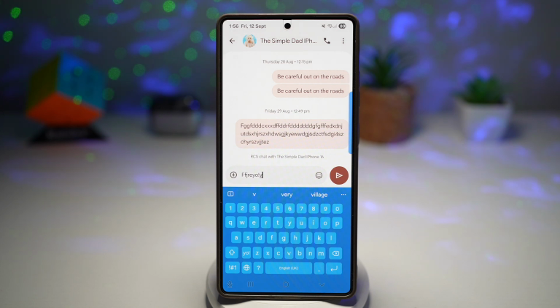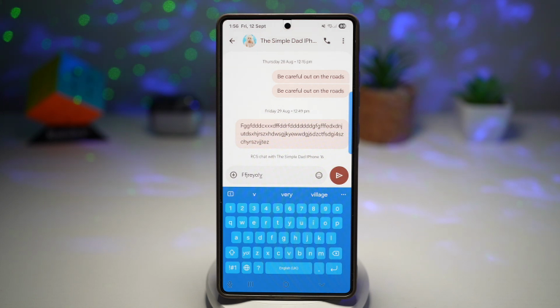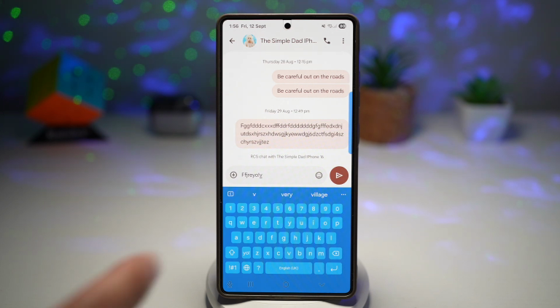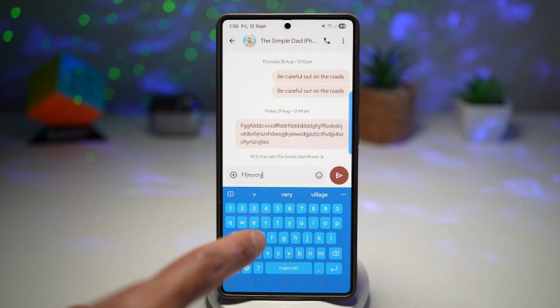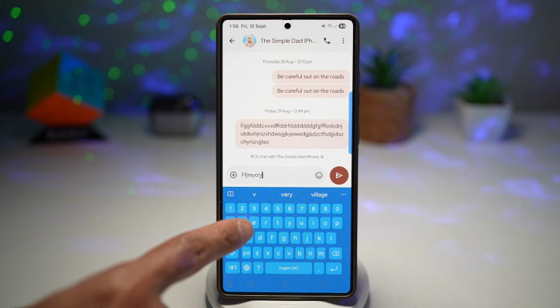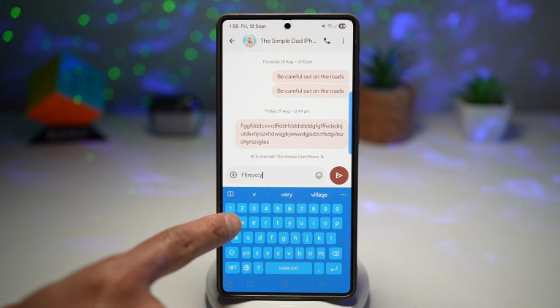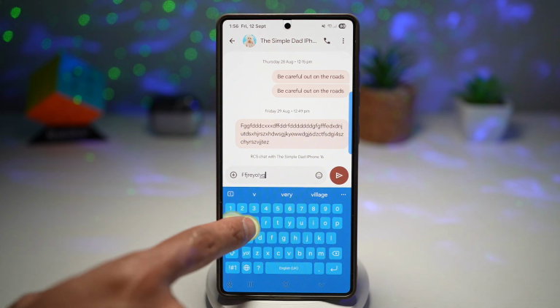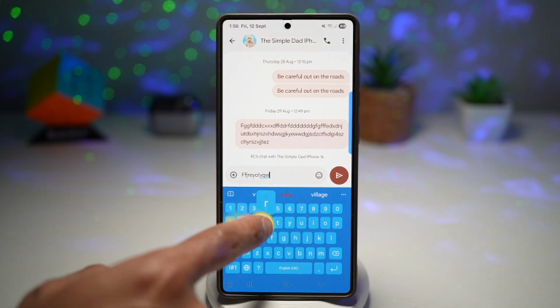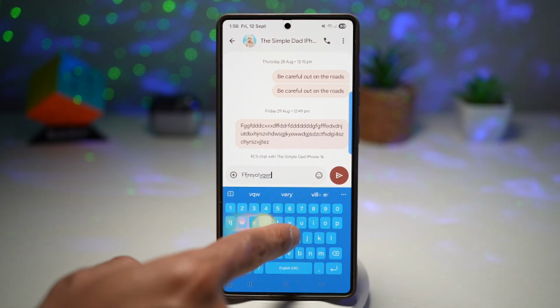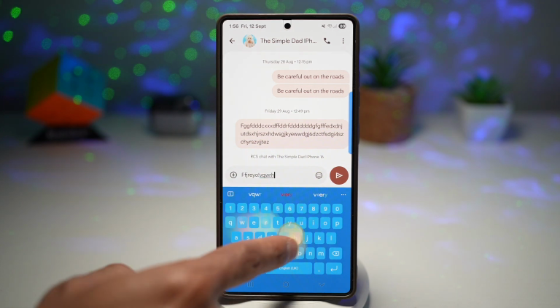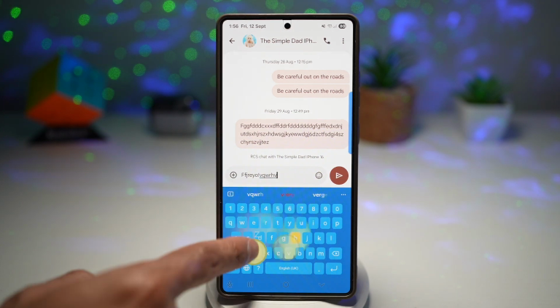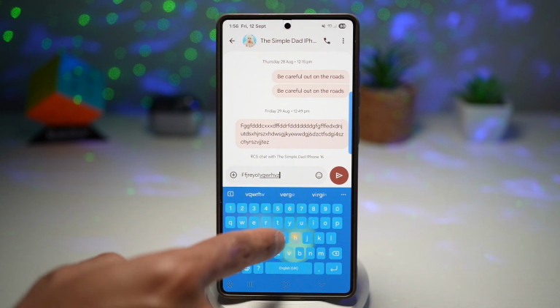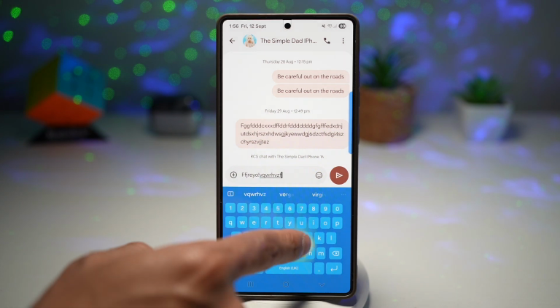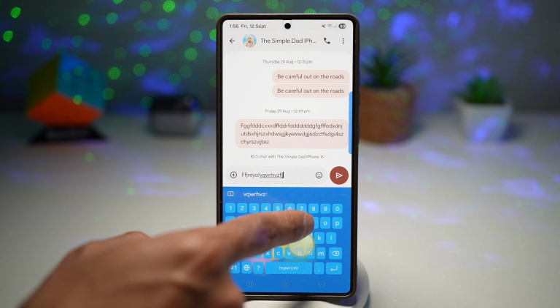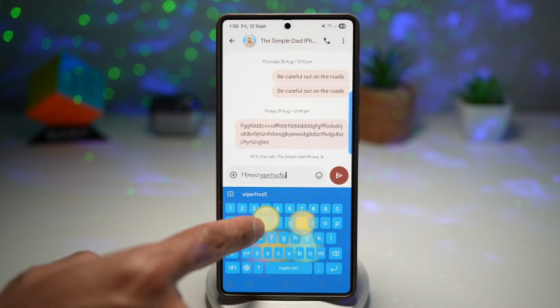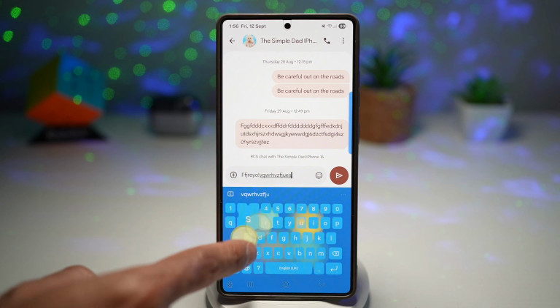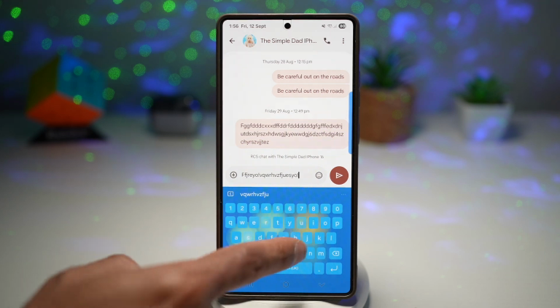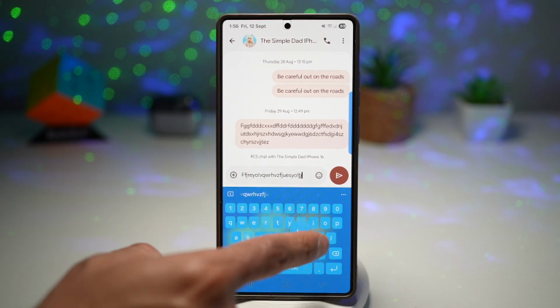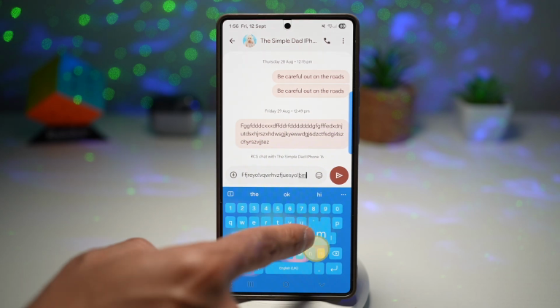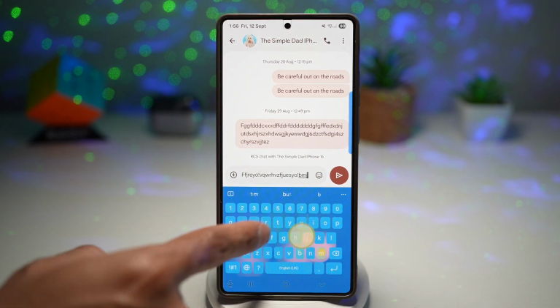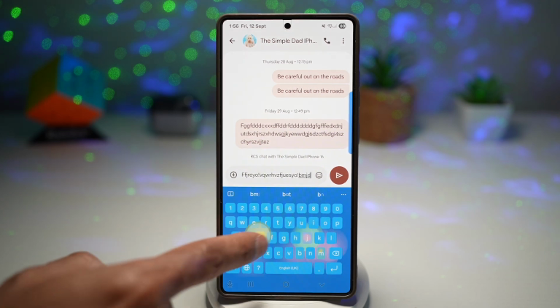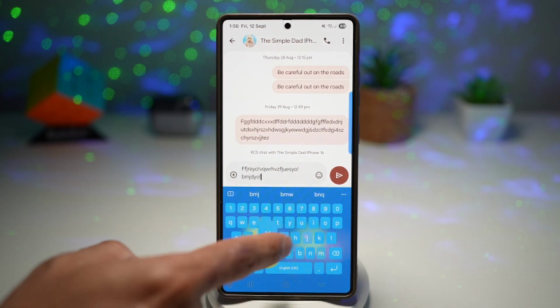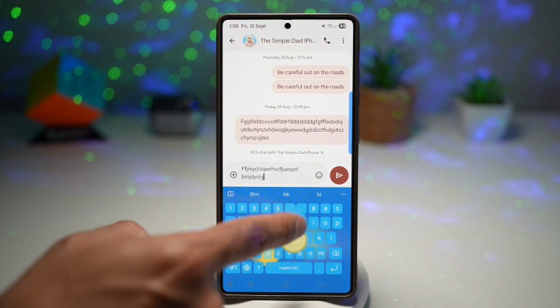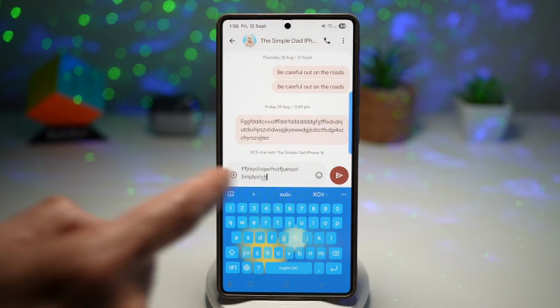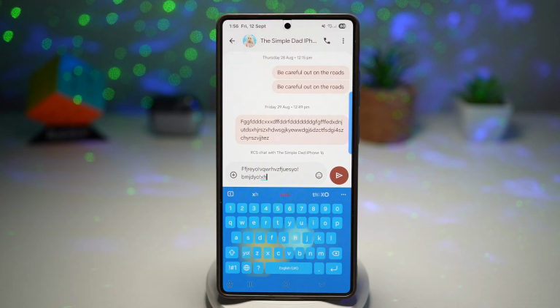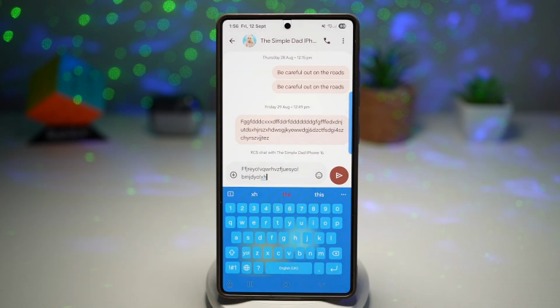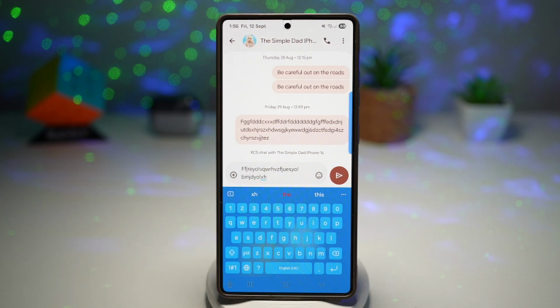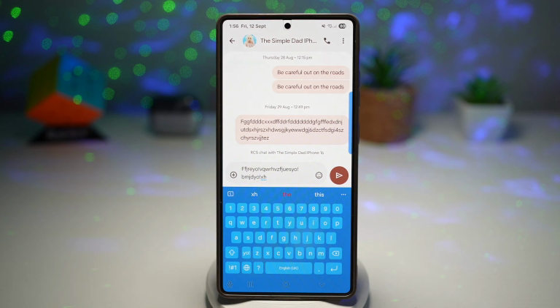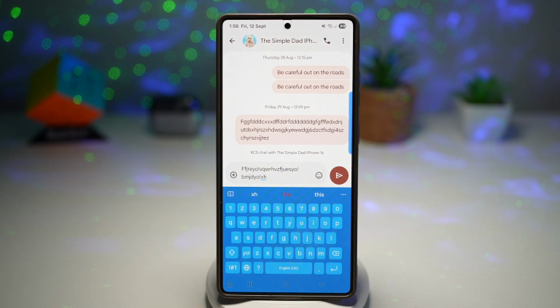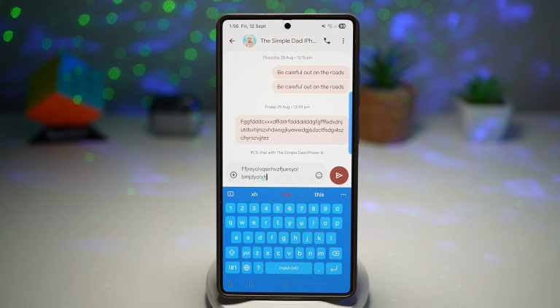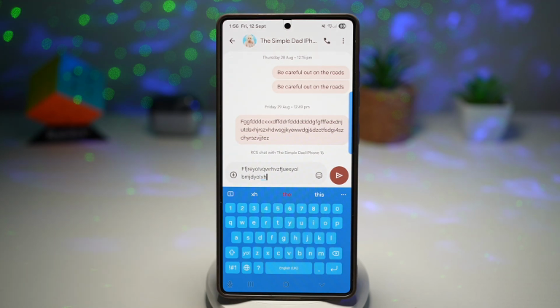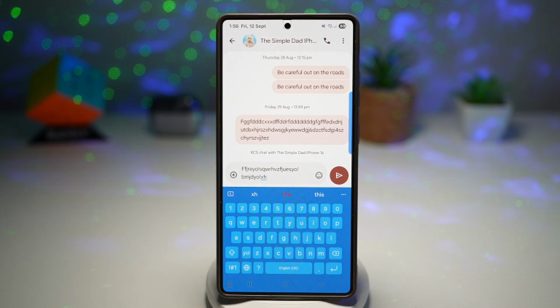Here today, I'll go ahead and show you how to create a similar keyboard like this on your Samsung Galaxy device.